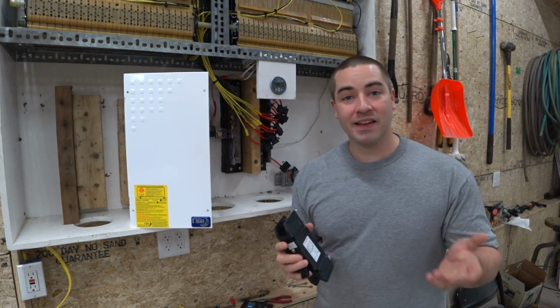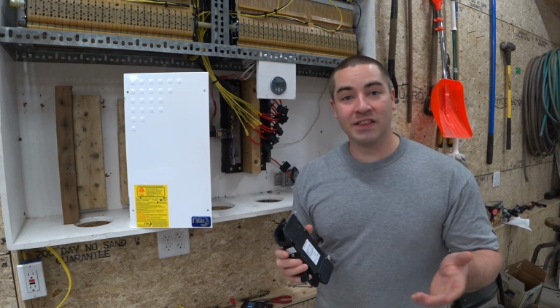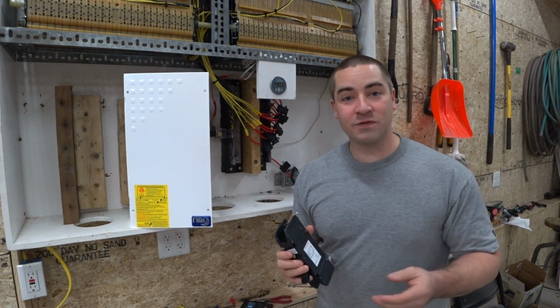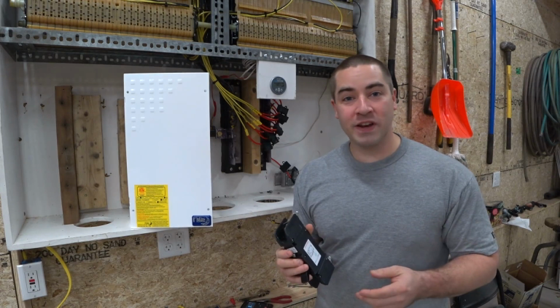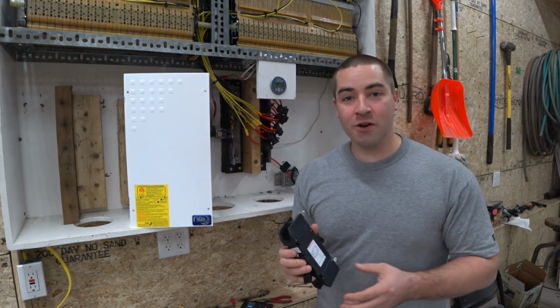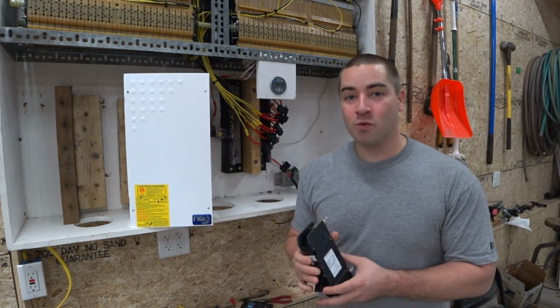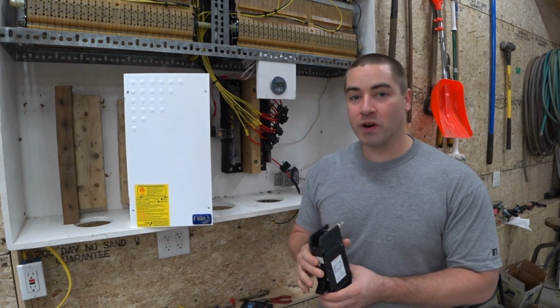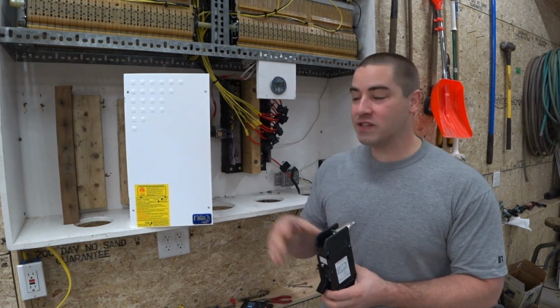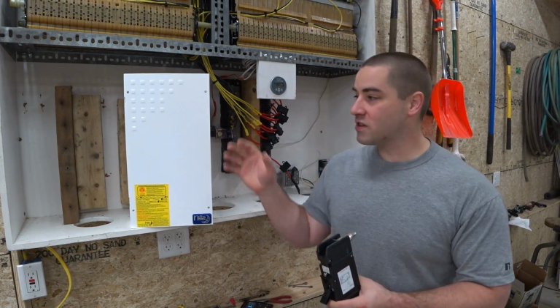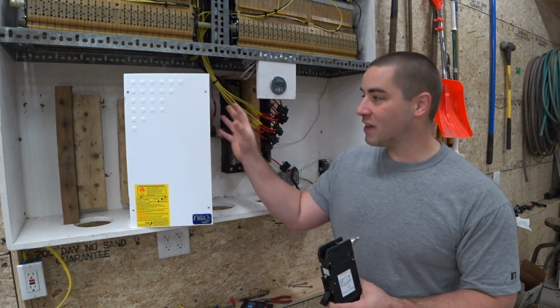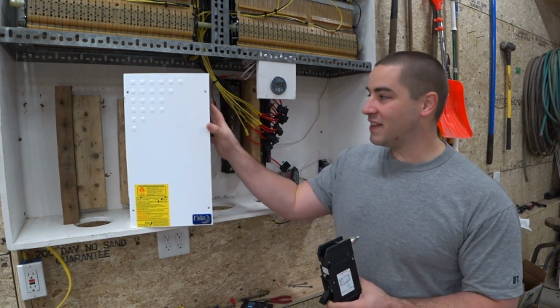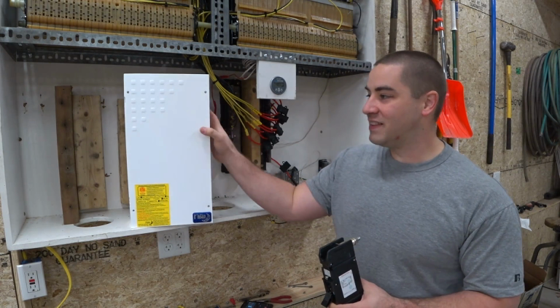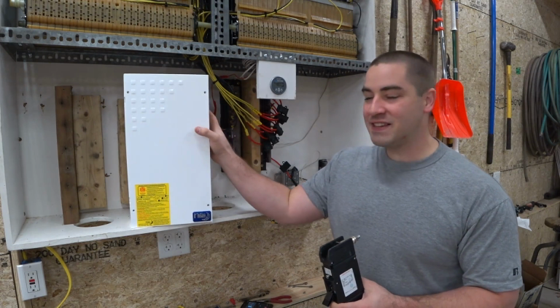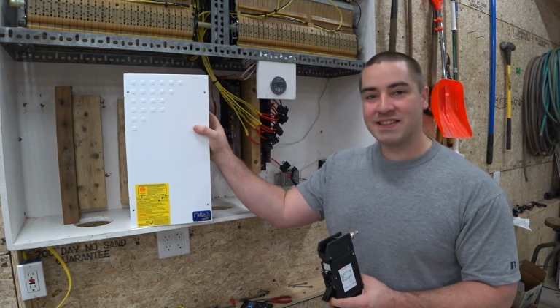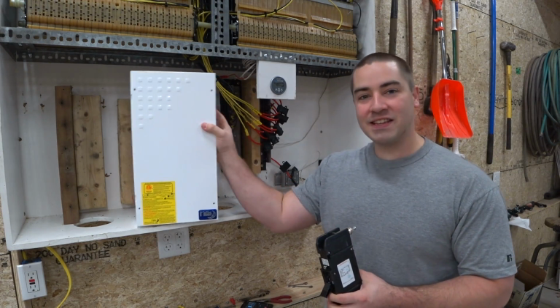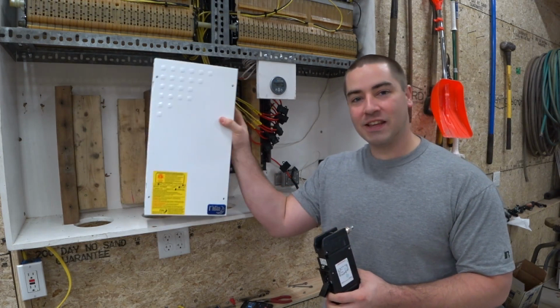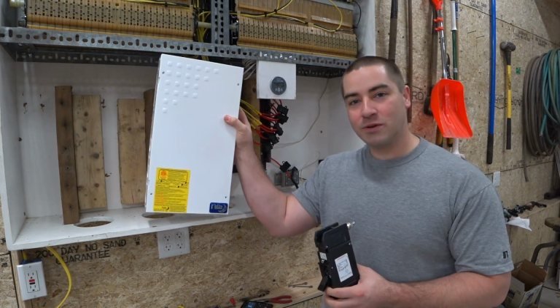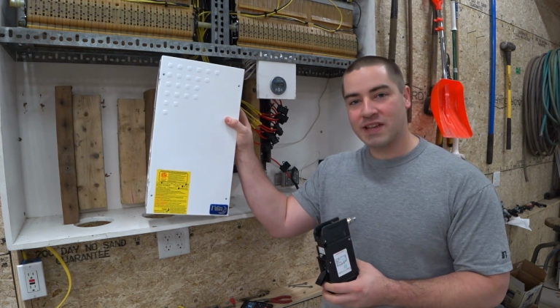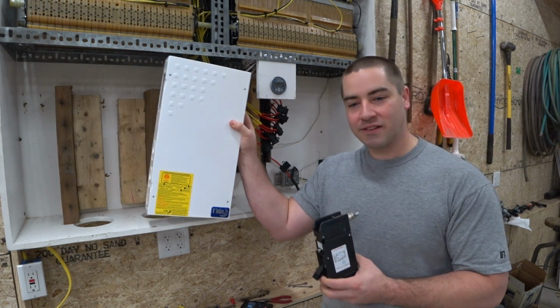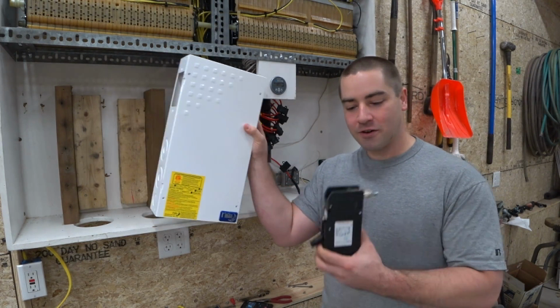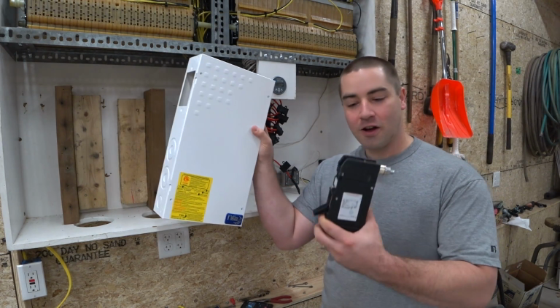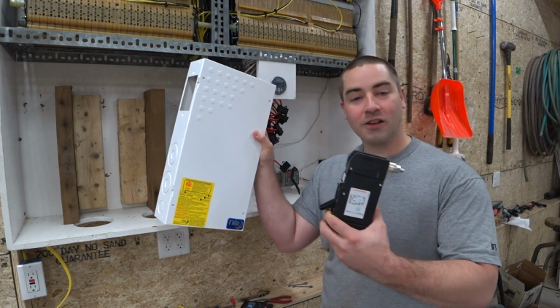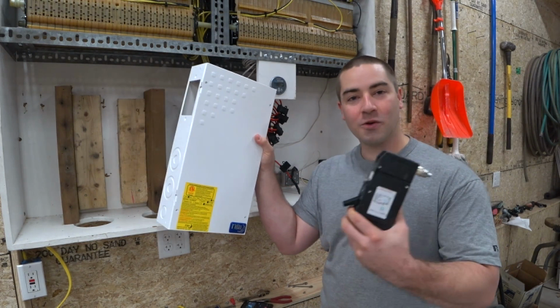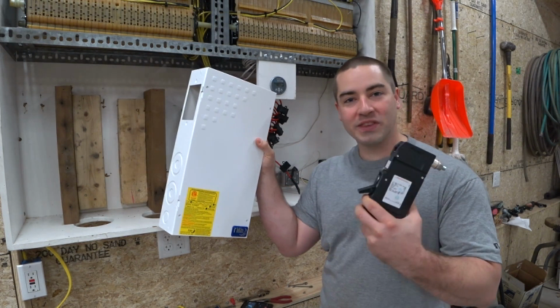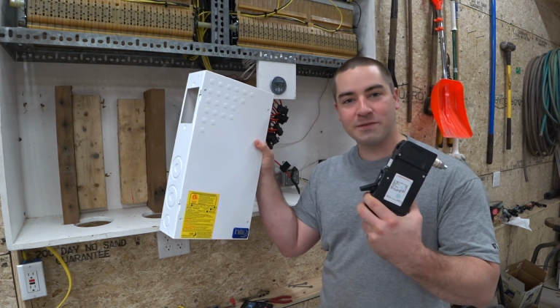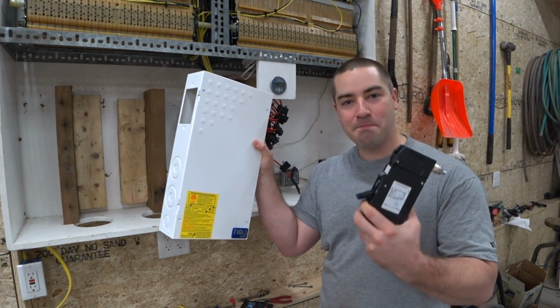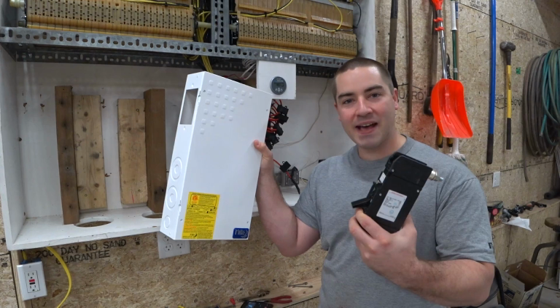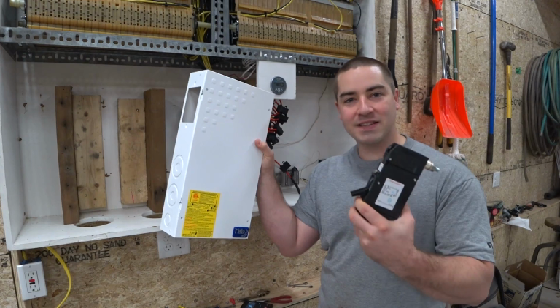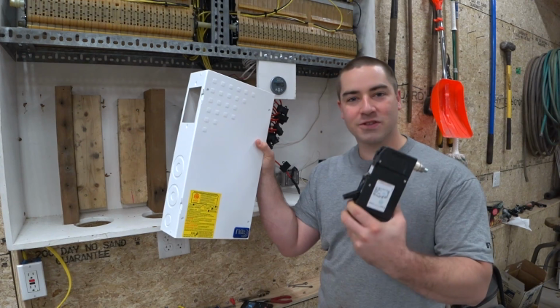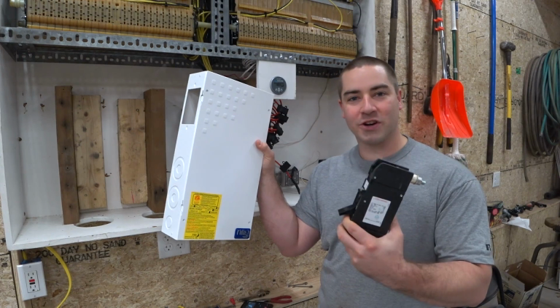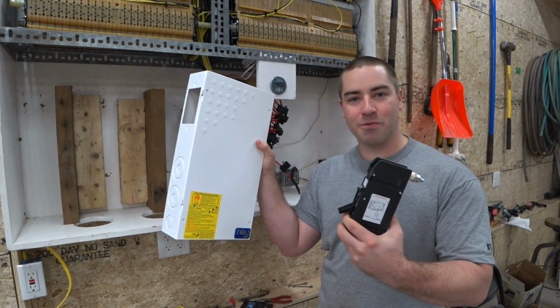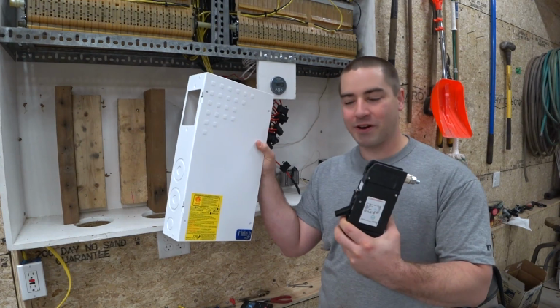In this video, we're going to install a DC load center along with this massive circuit breaker.